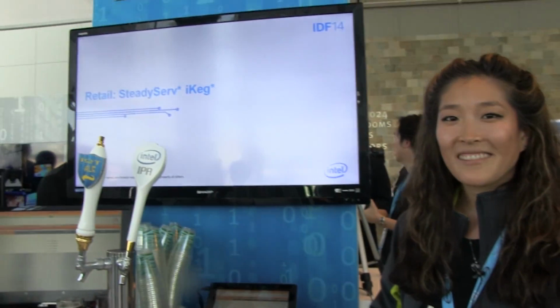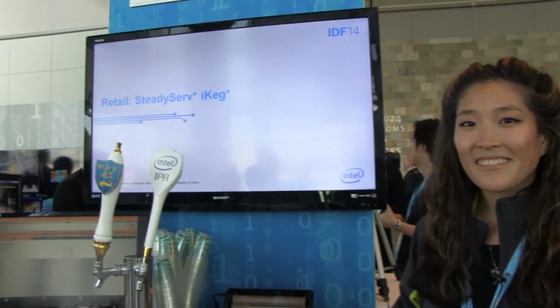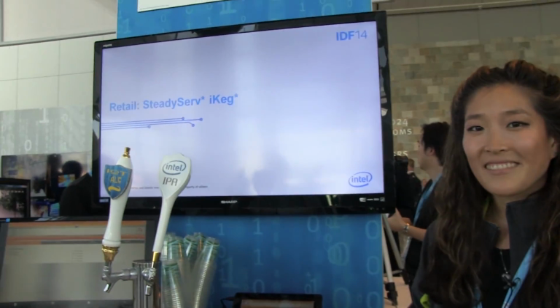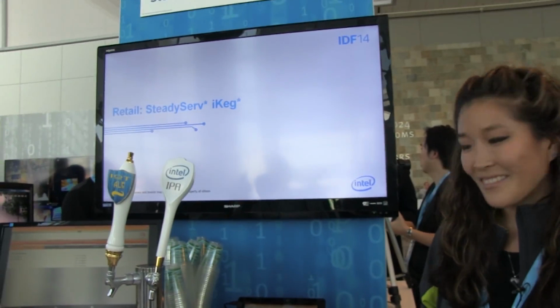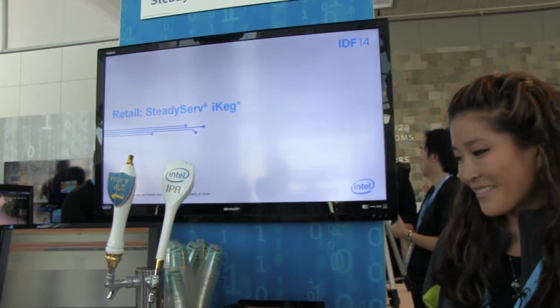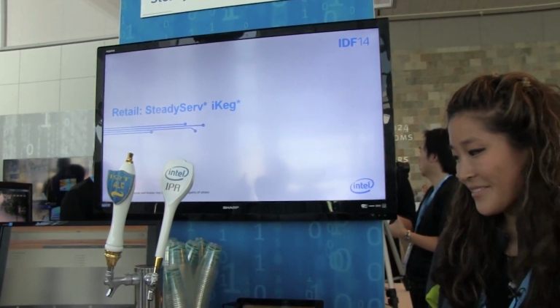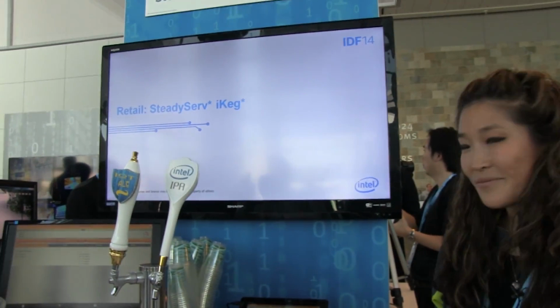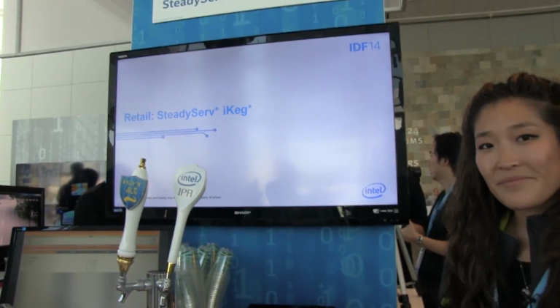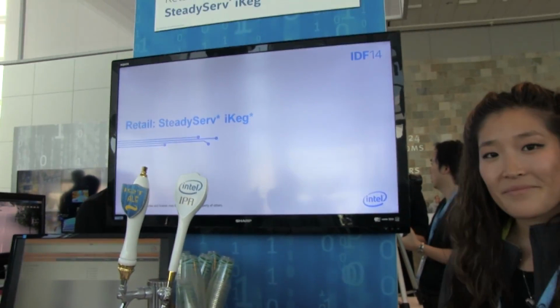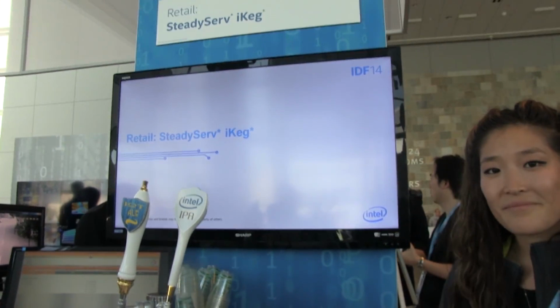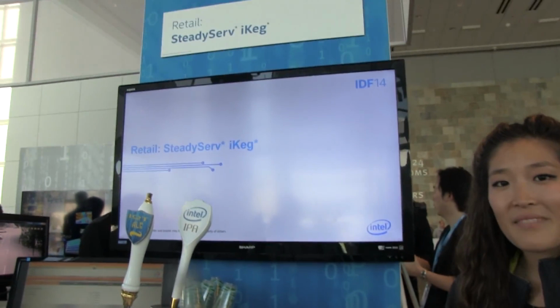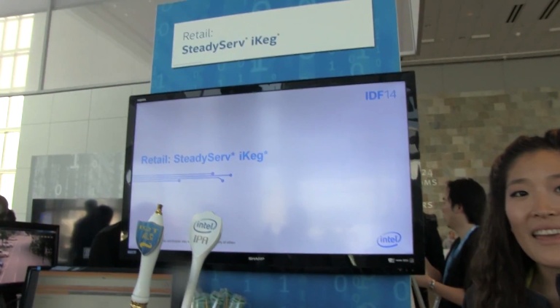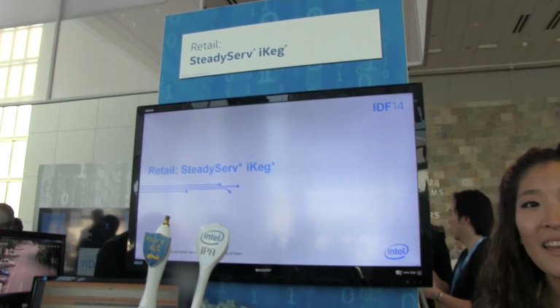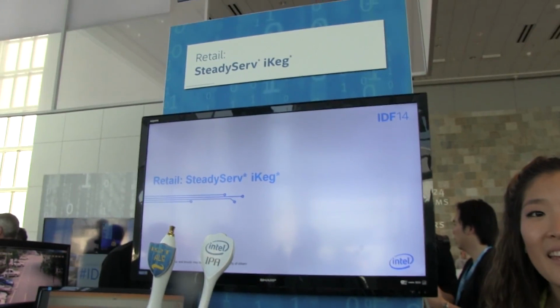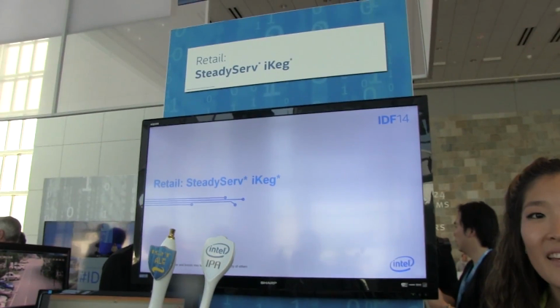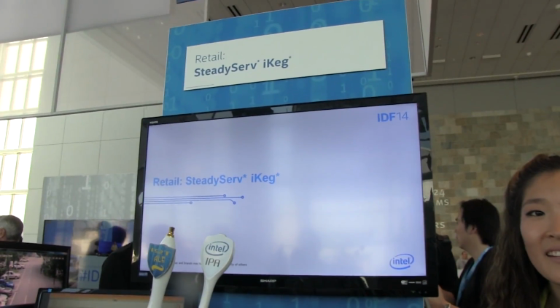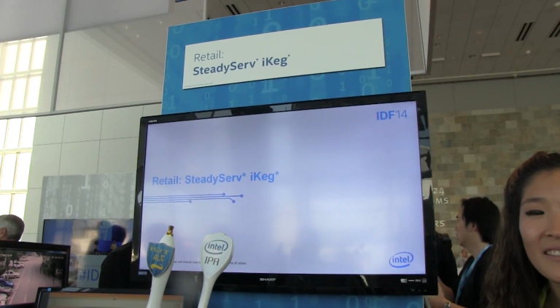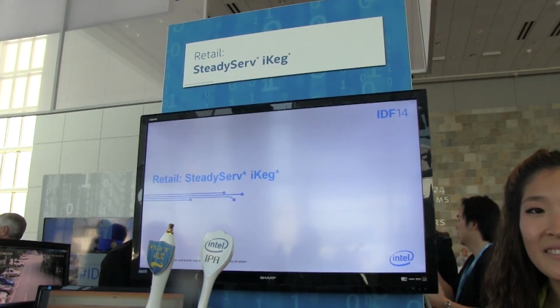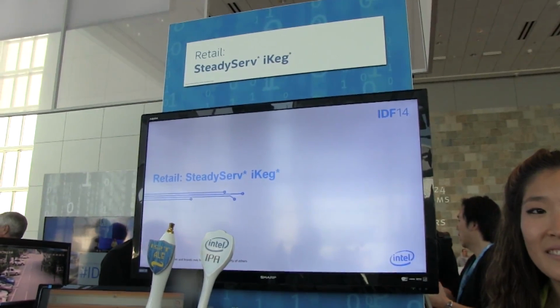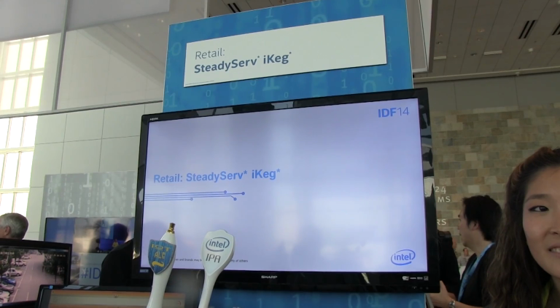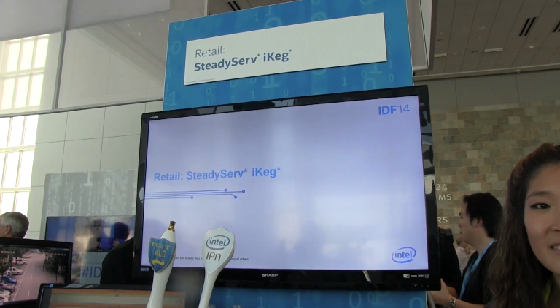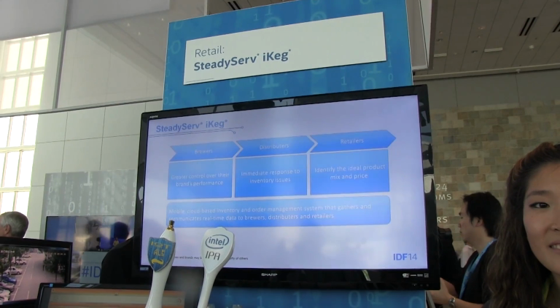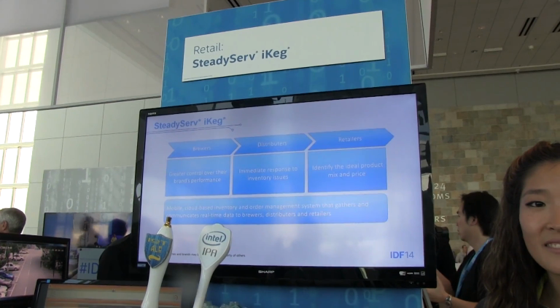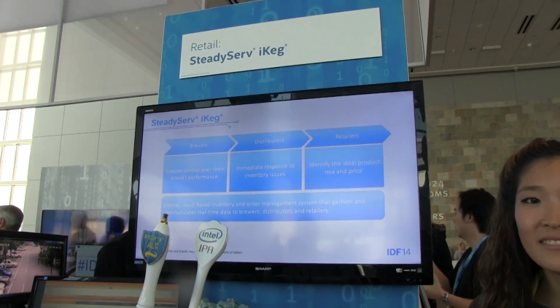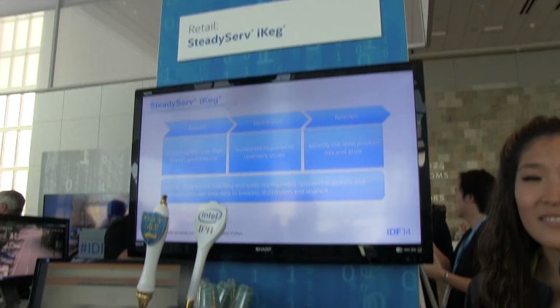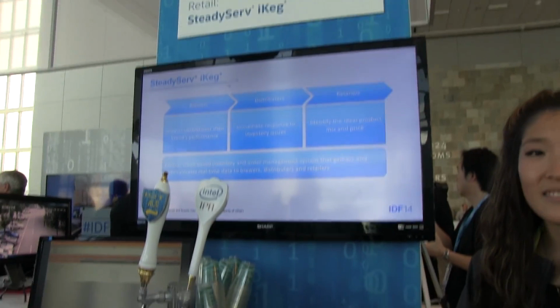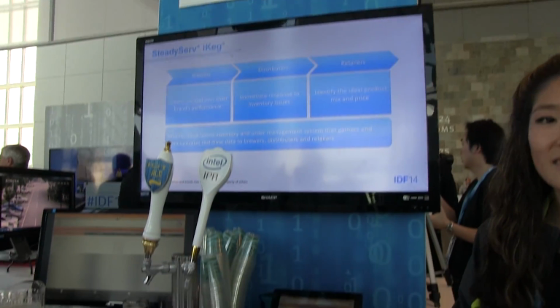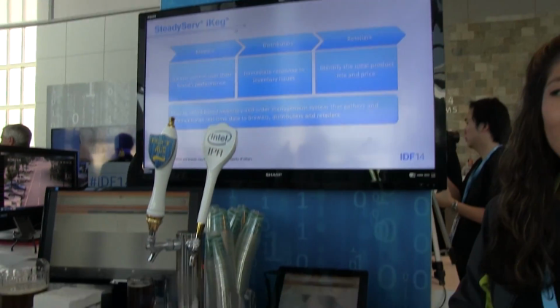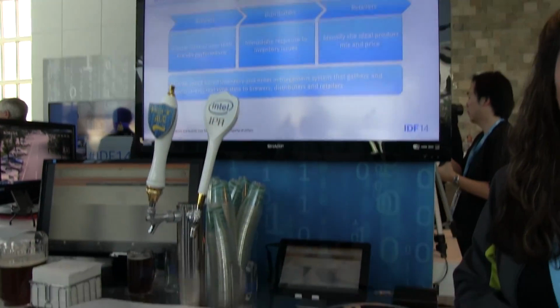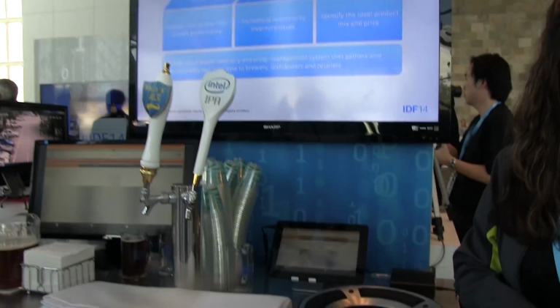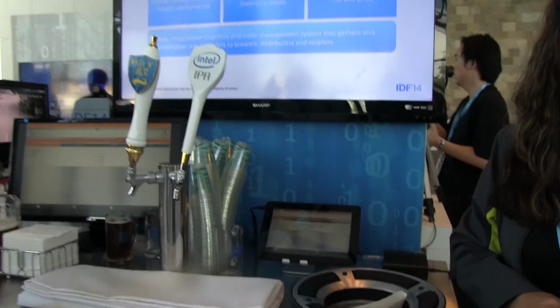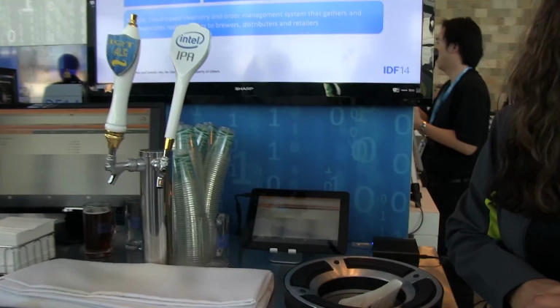This is Edgar from MobileGeeks.com and this was SteadyServe's iKeg. We have a little demo here.